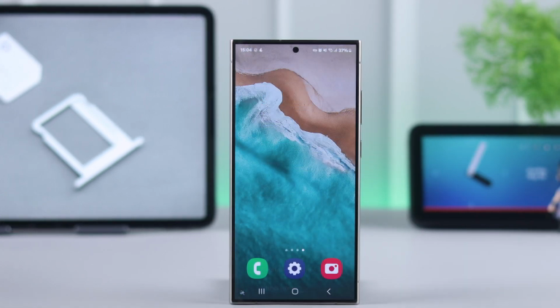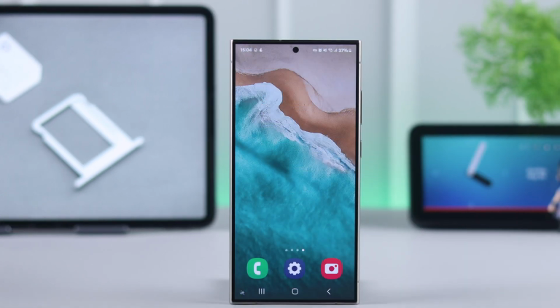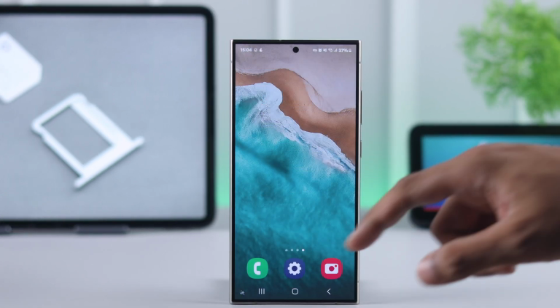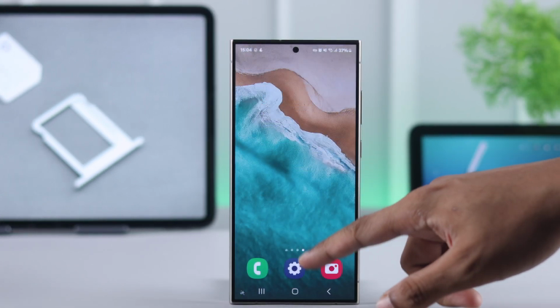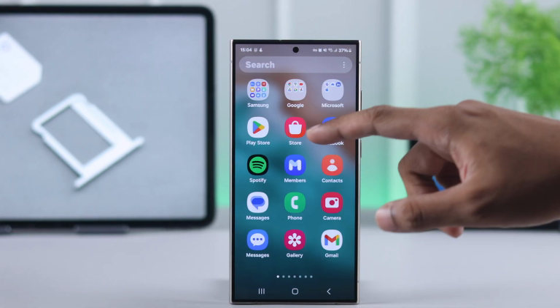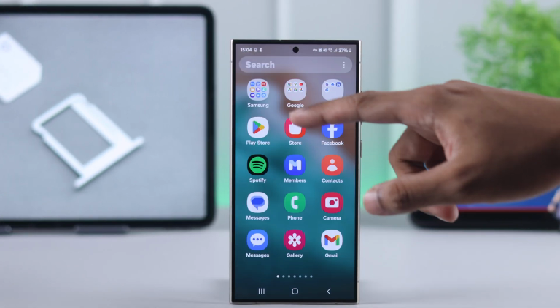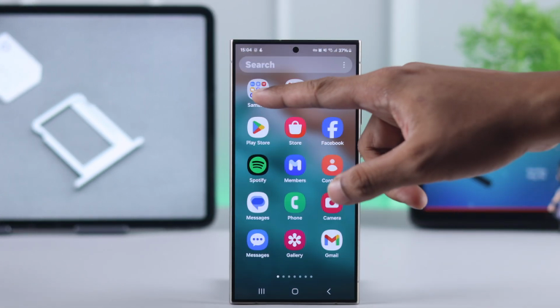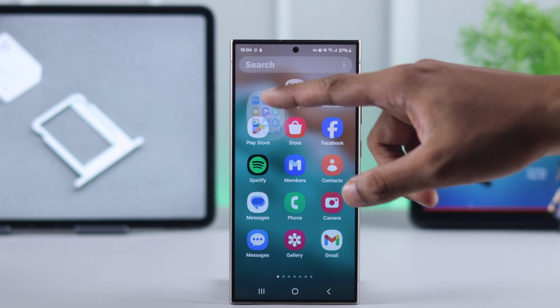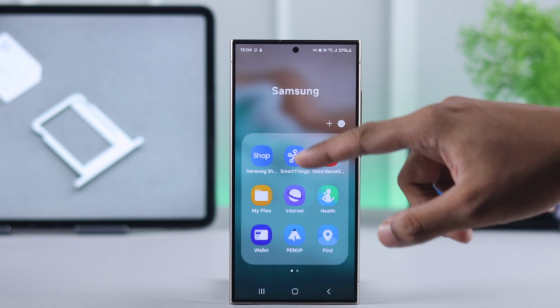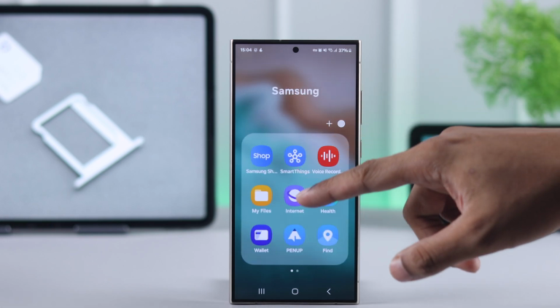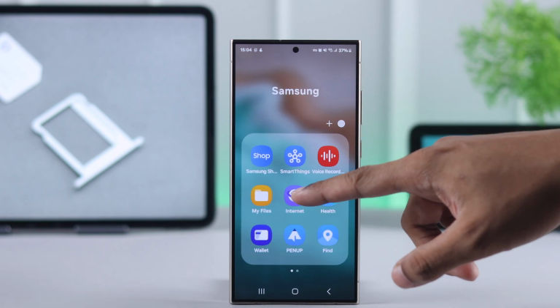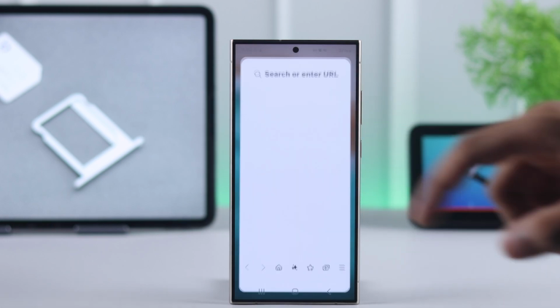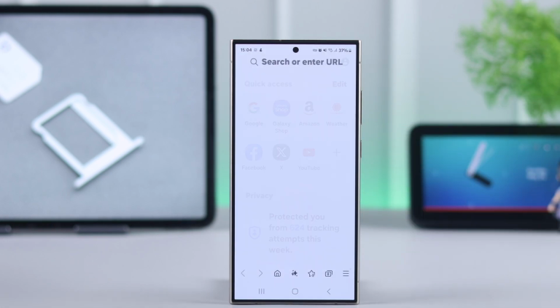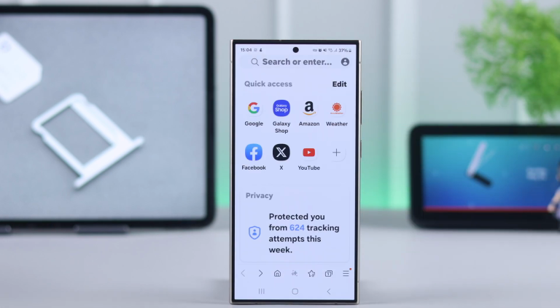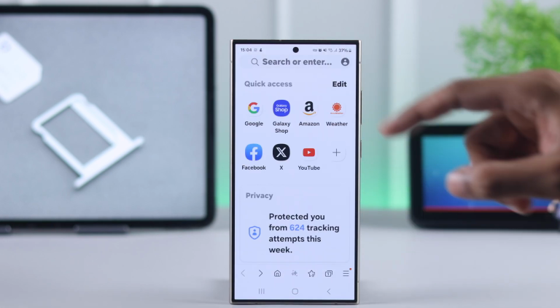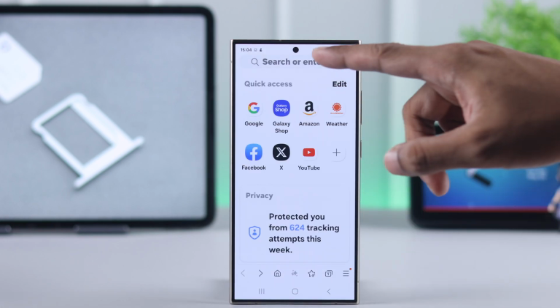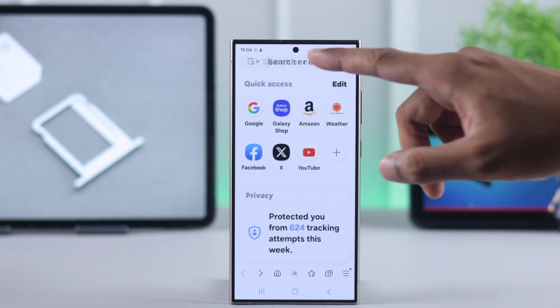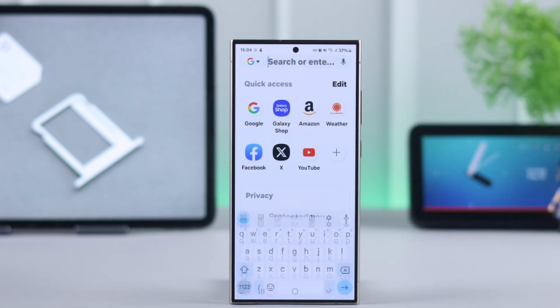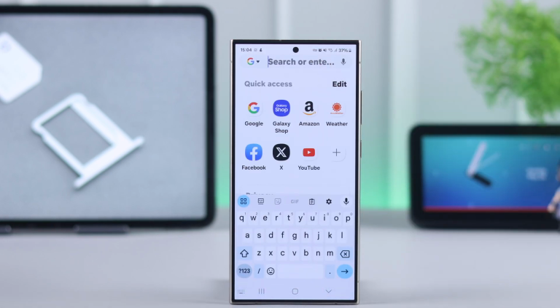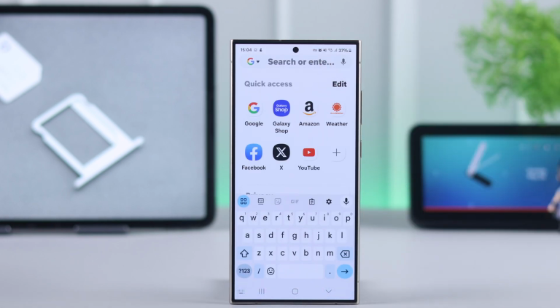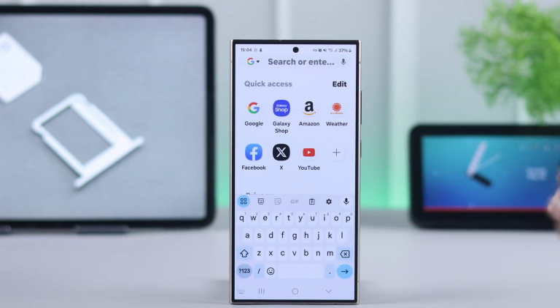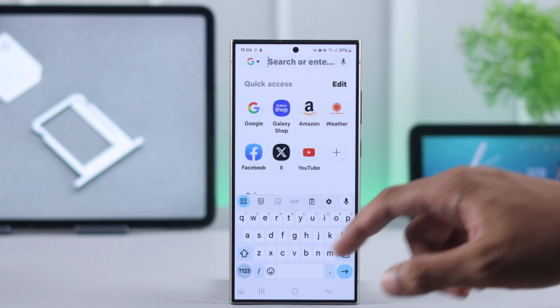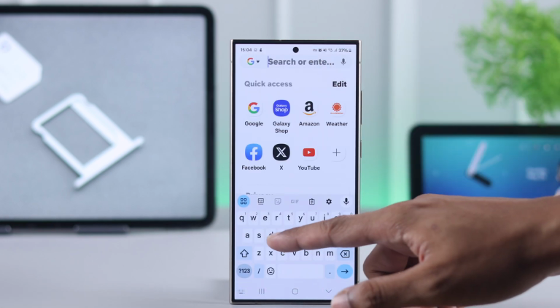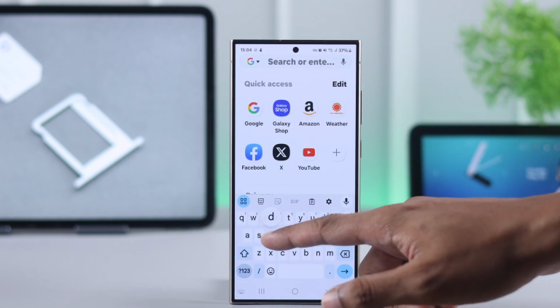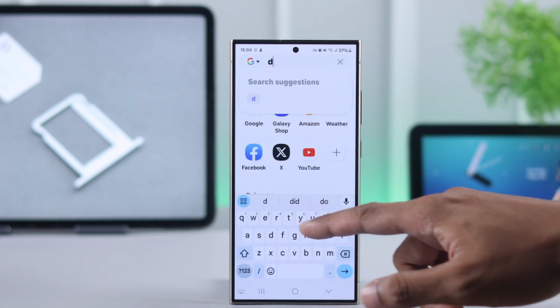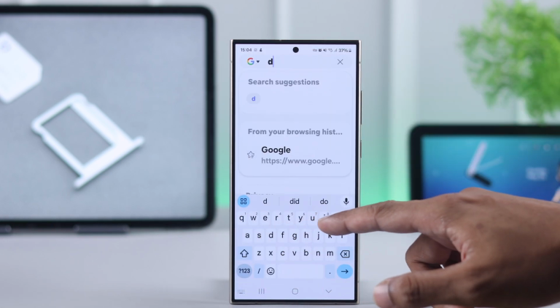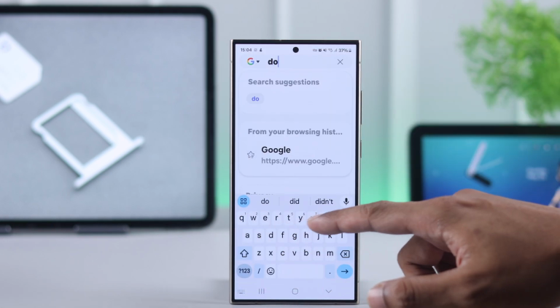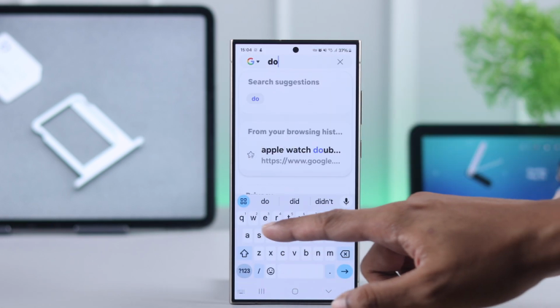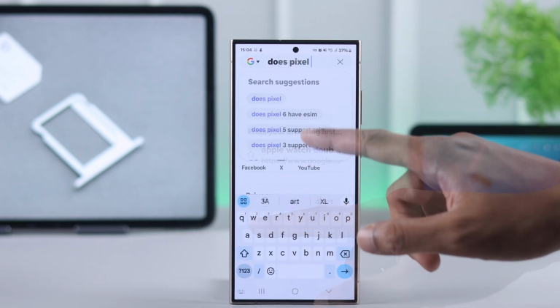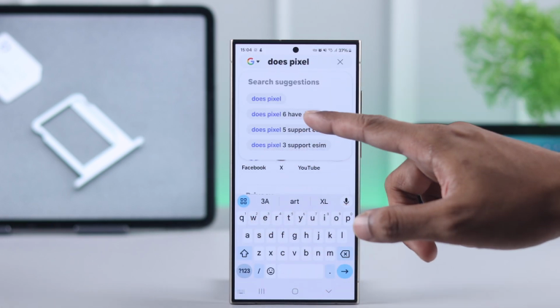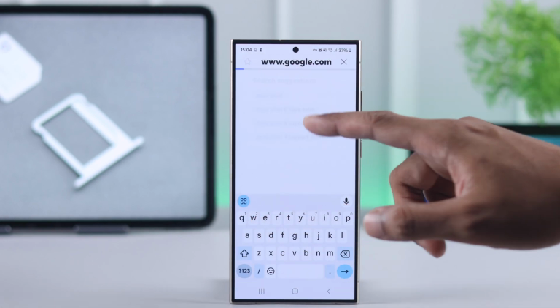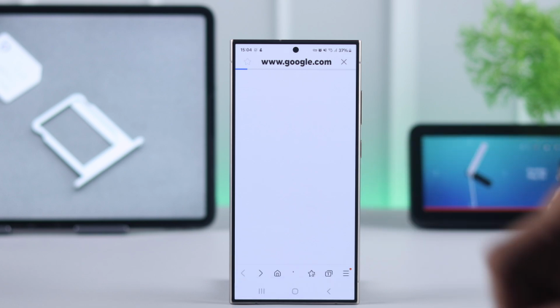If you still want to double check, then you can search on the internet, stating your phone's model and you'll find it out in no time.